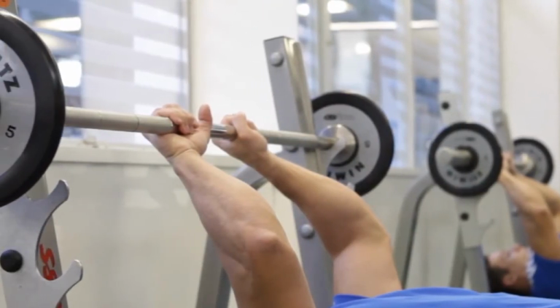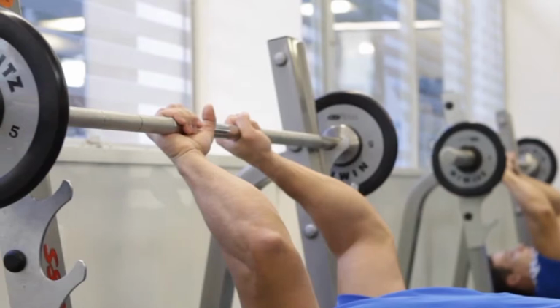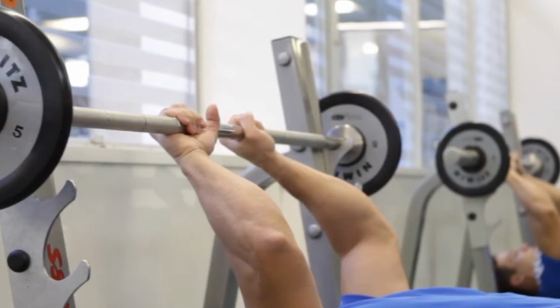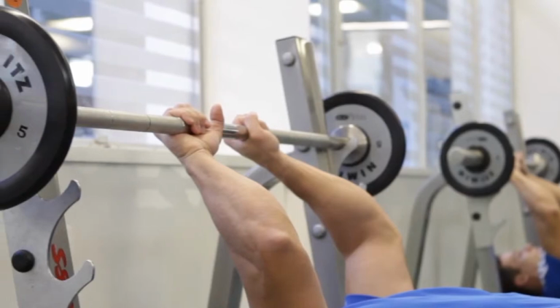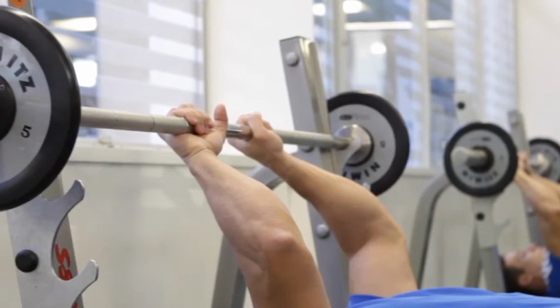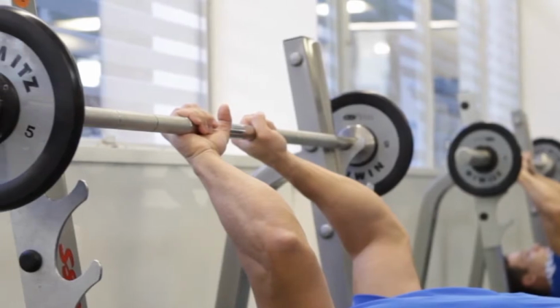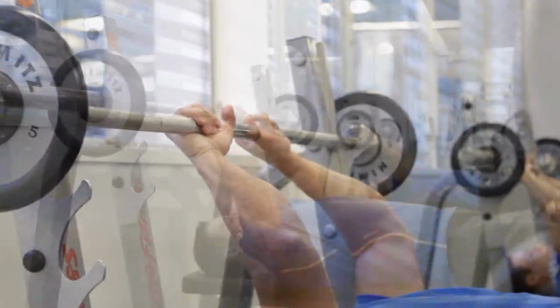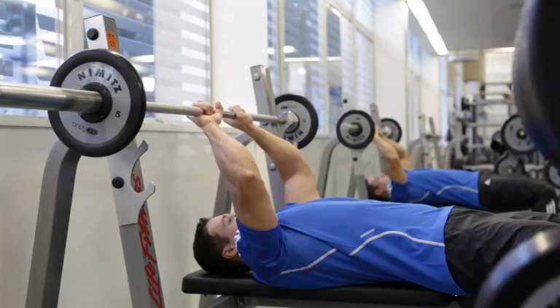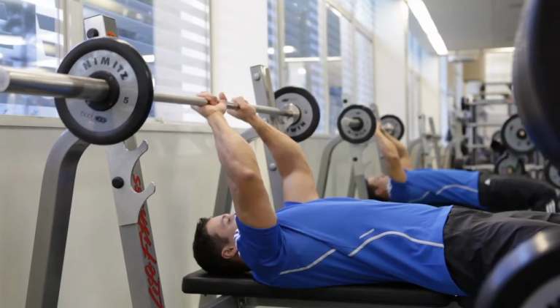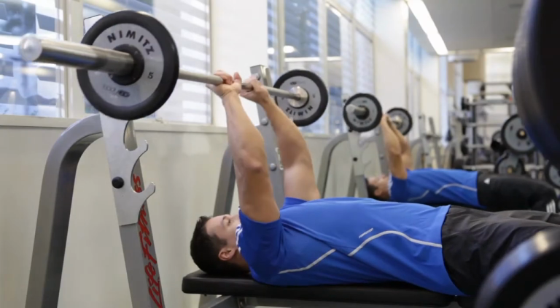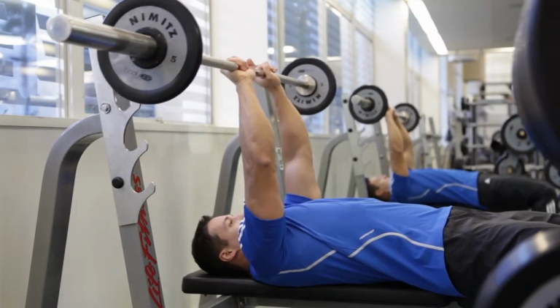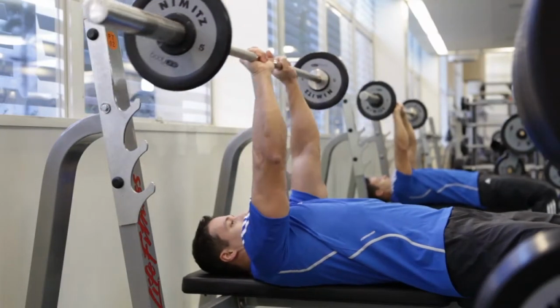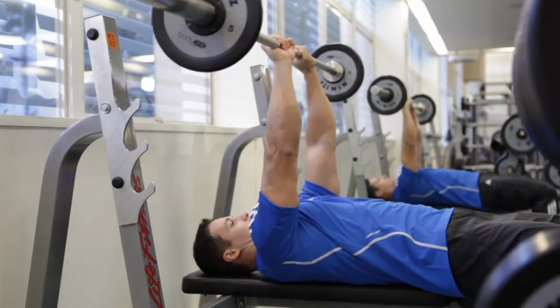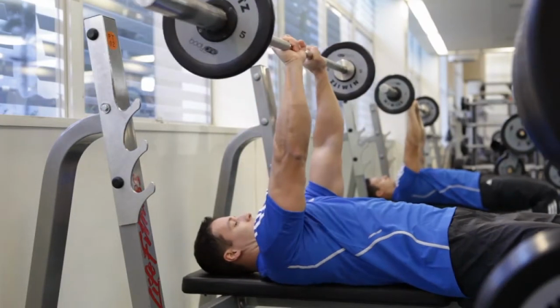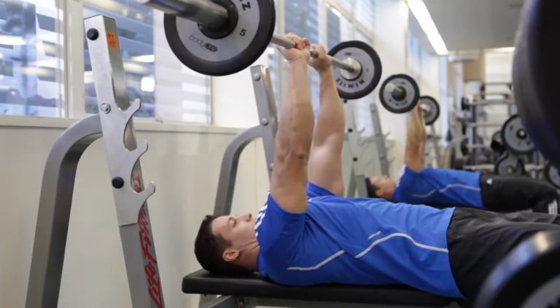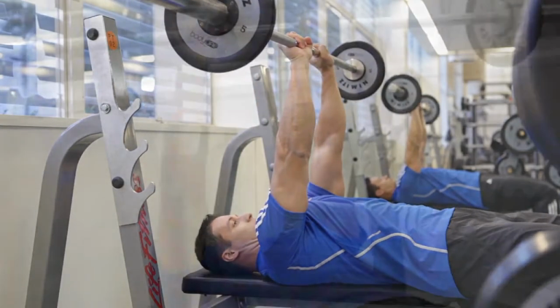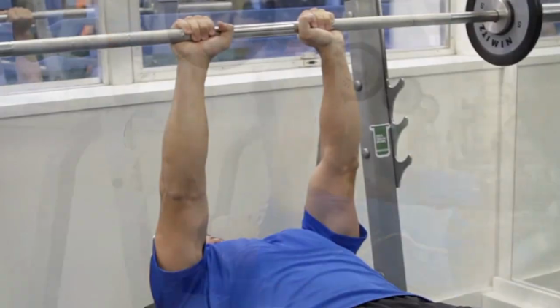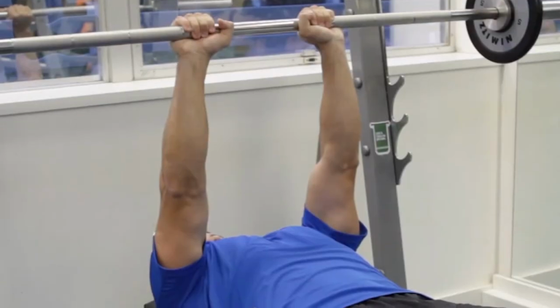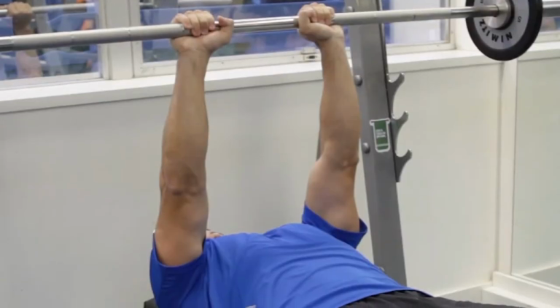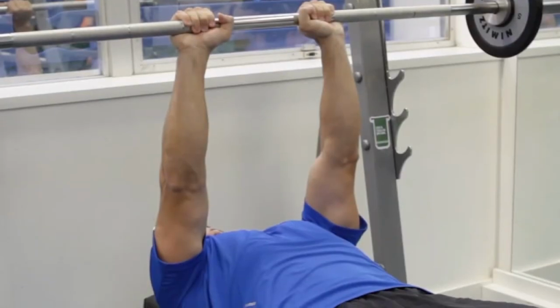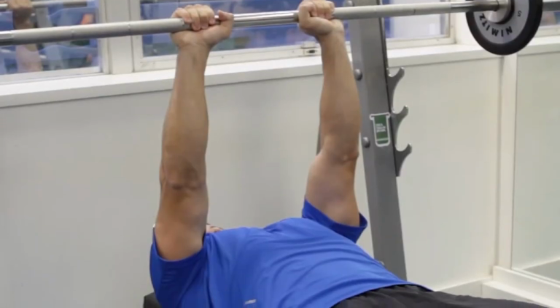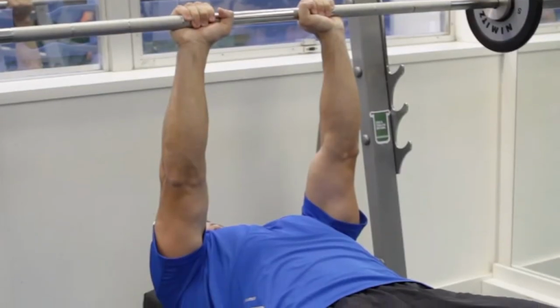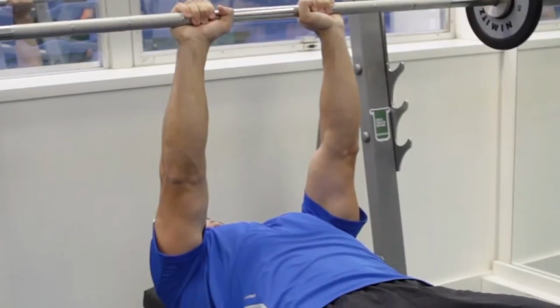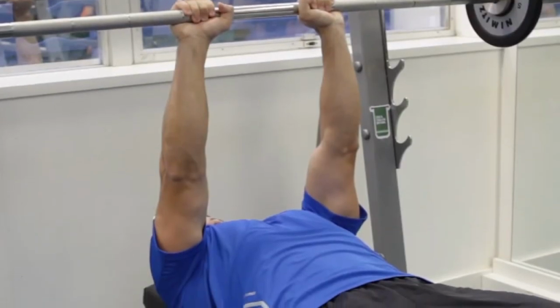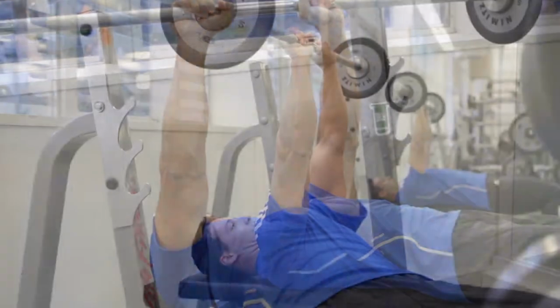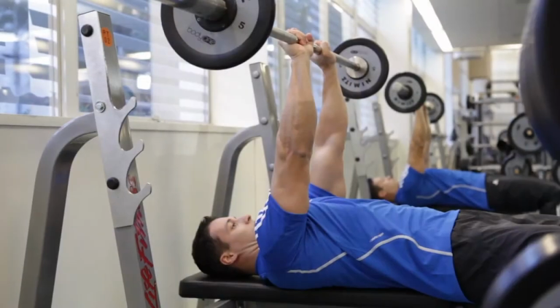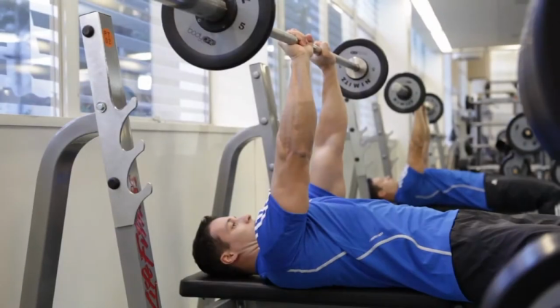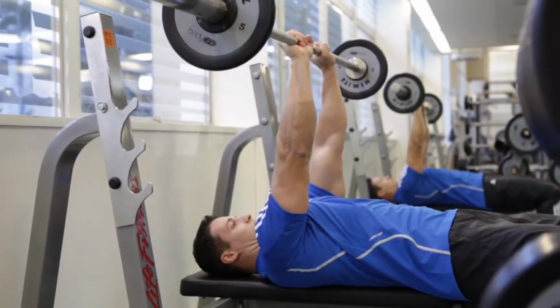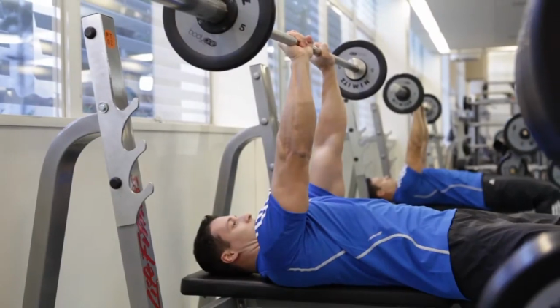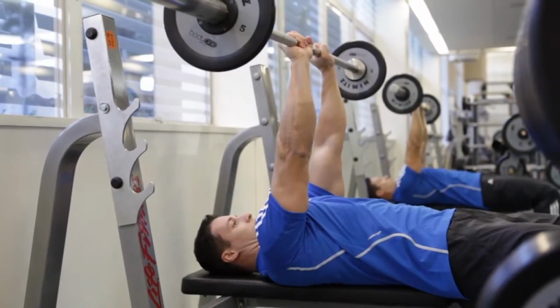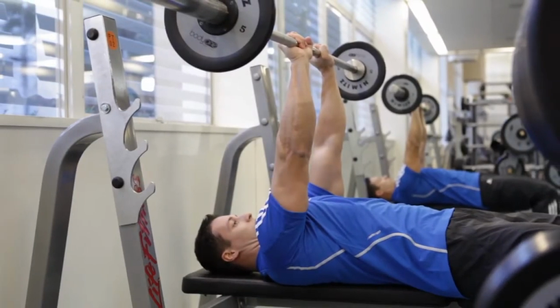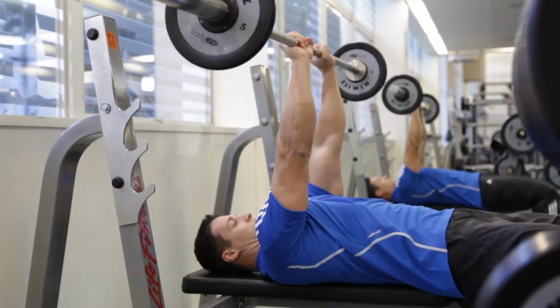Then, lift the bar from the rack and hold it directly over your chest with your arms extended. This is the starting position.